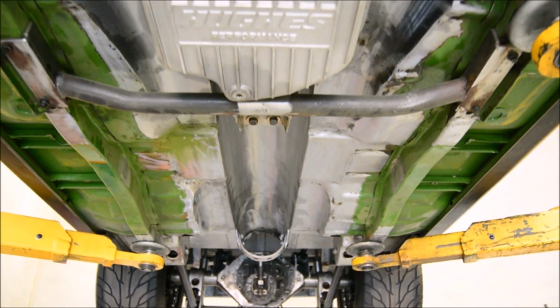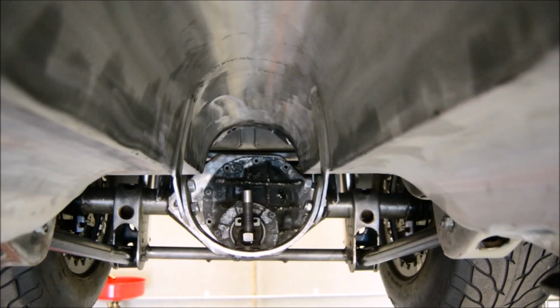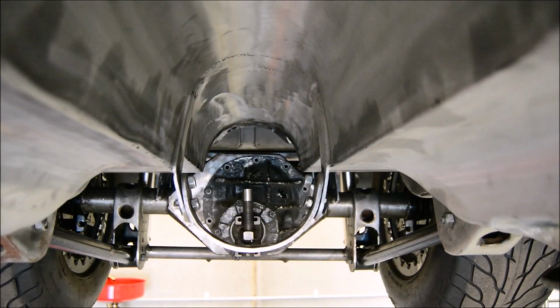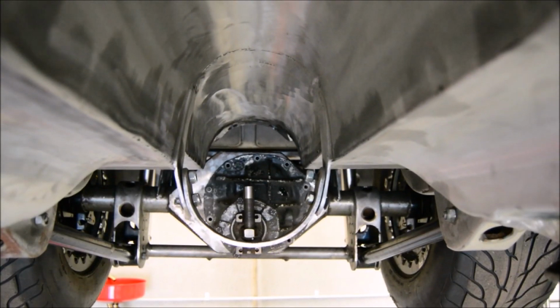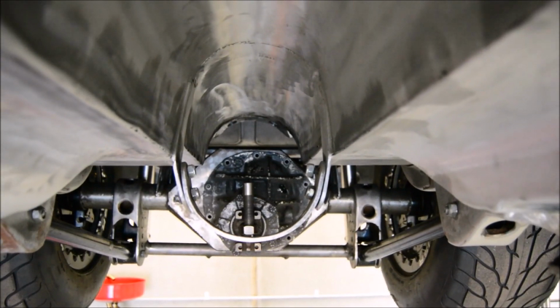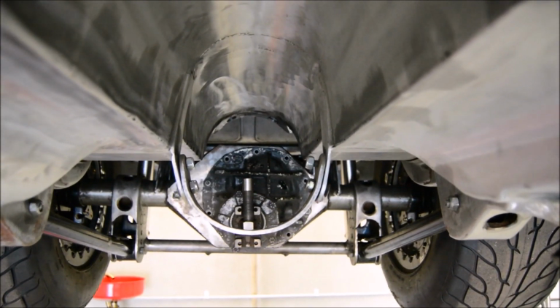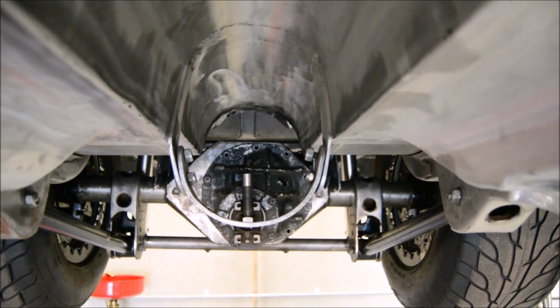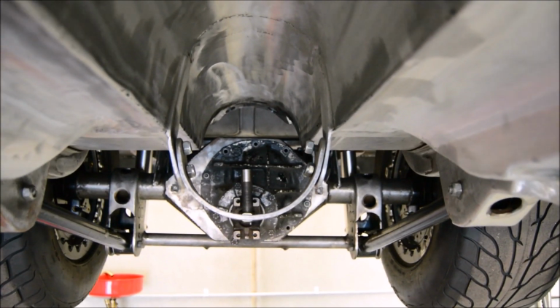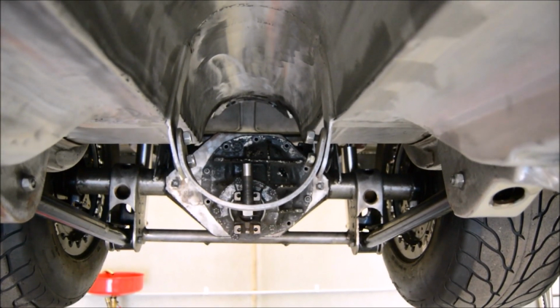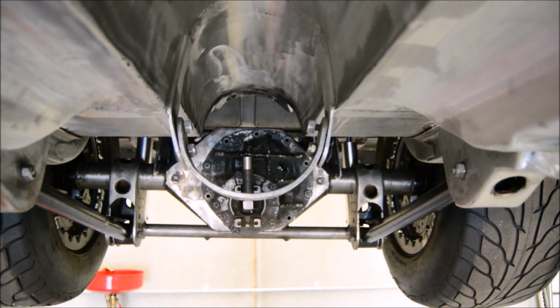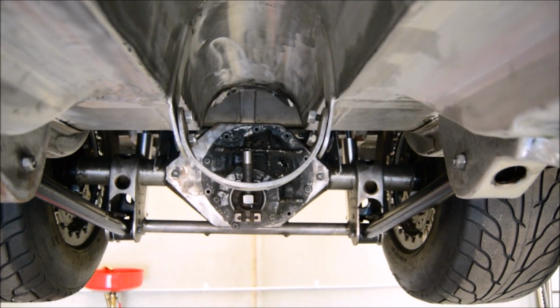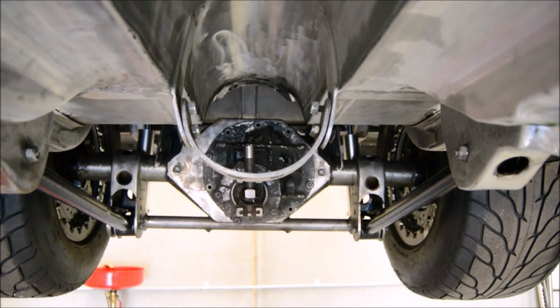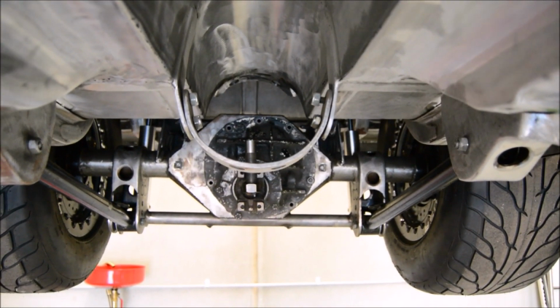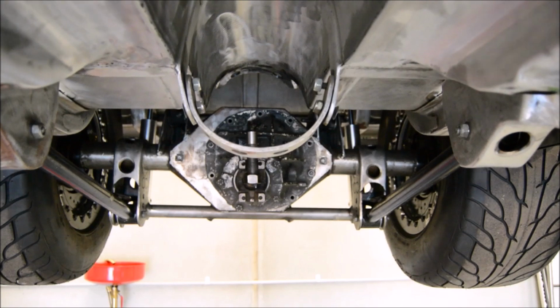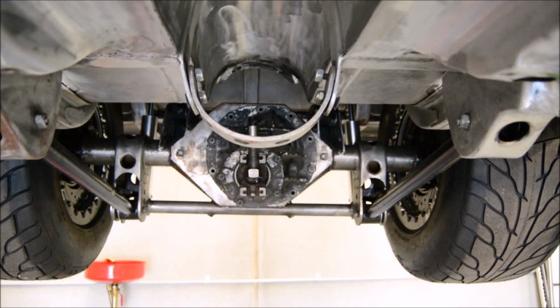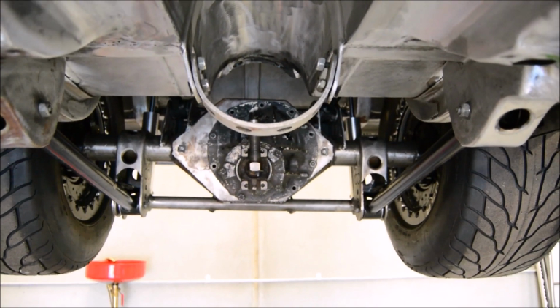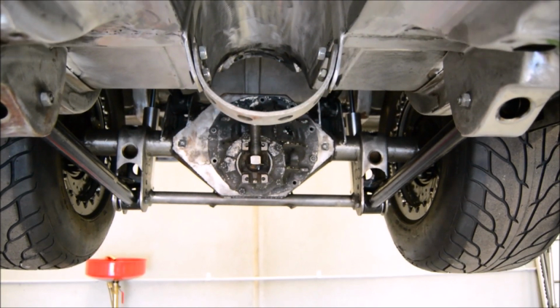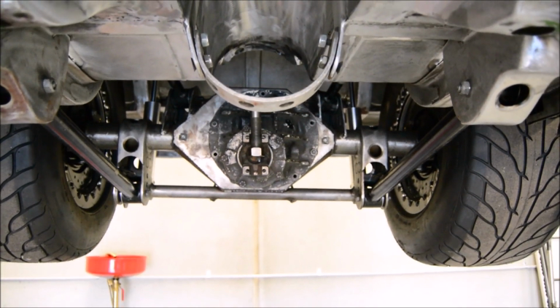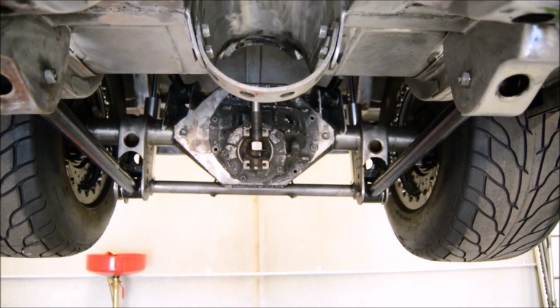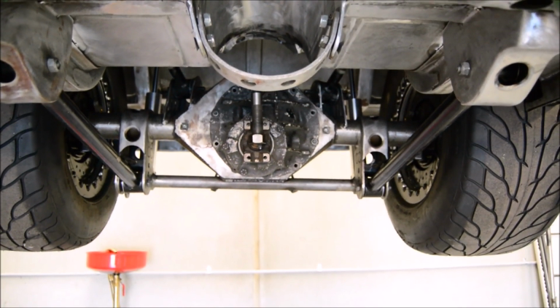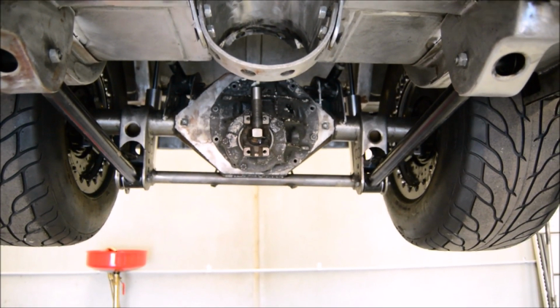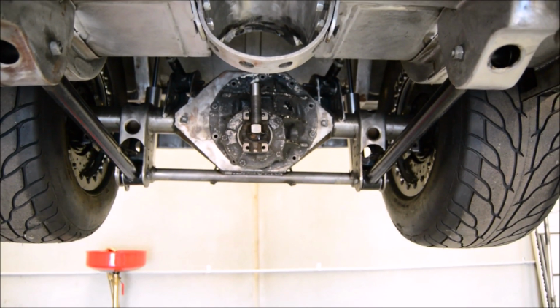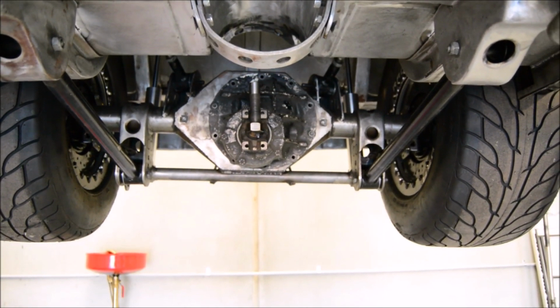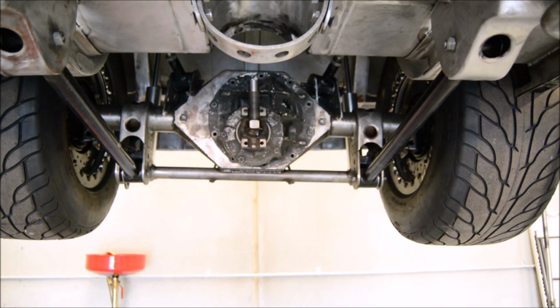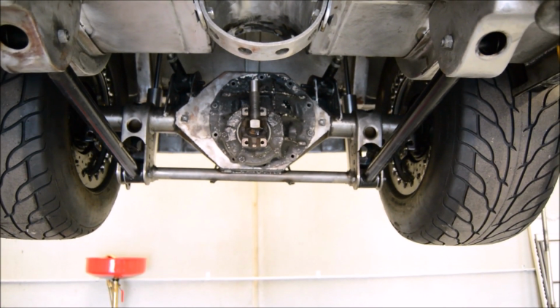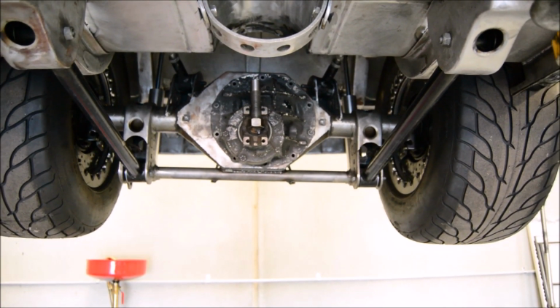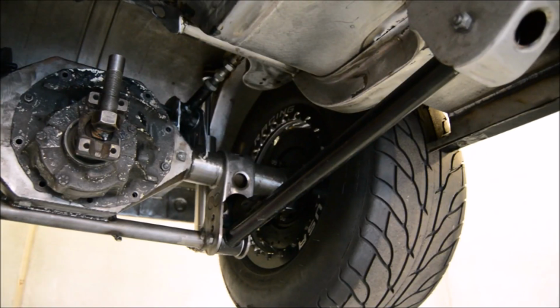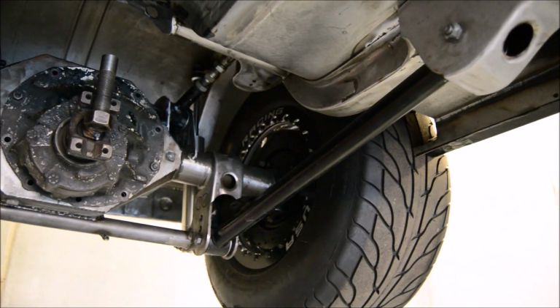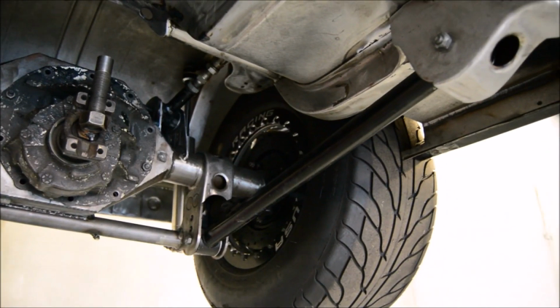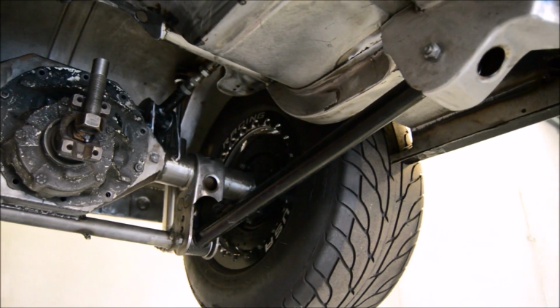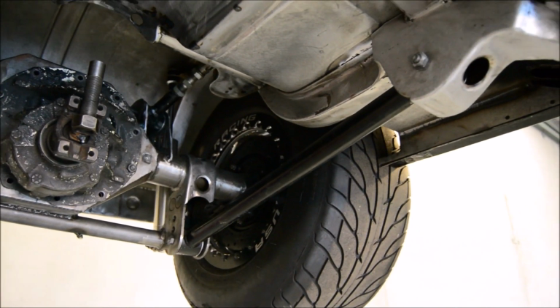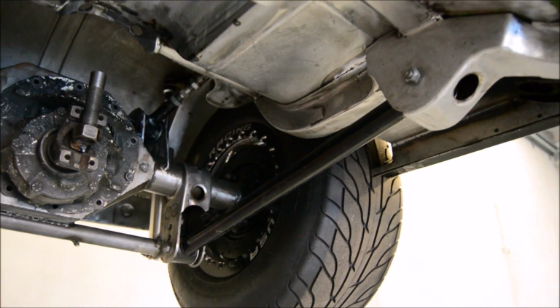Underneath the rear we have the custom built nine-inch diff with 35 spline billet axles and a 35 spline Strange TruTrack diff center.